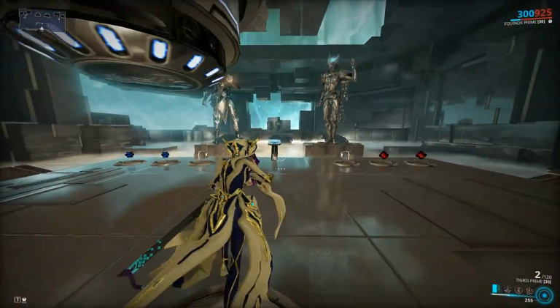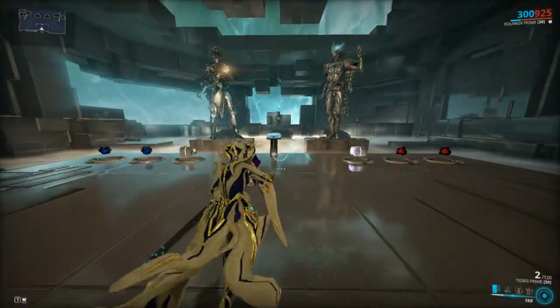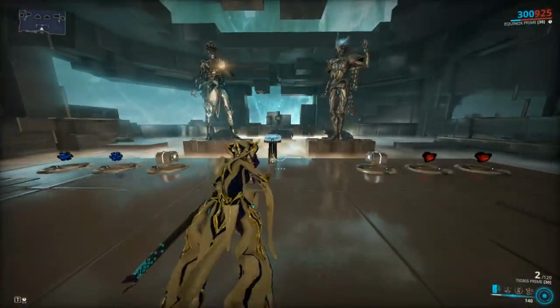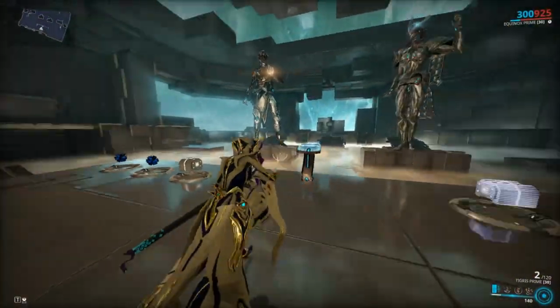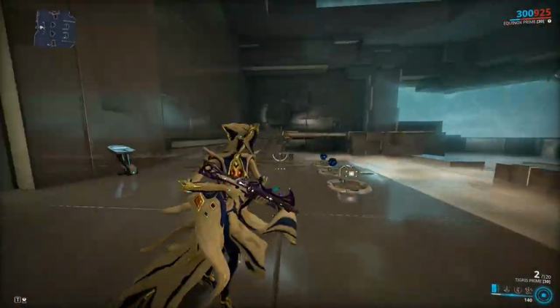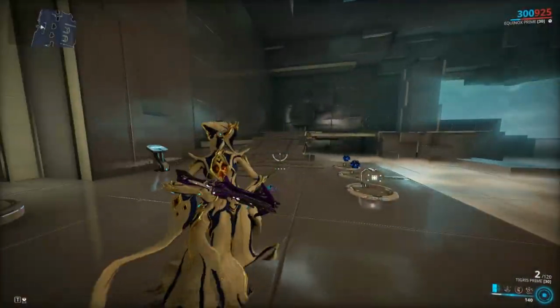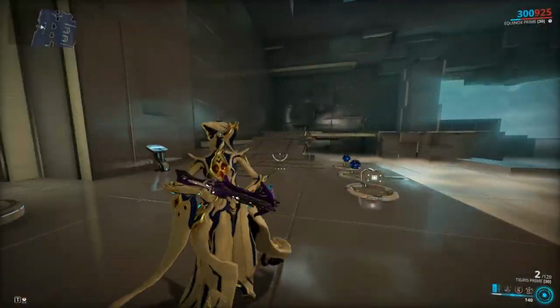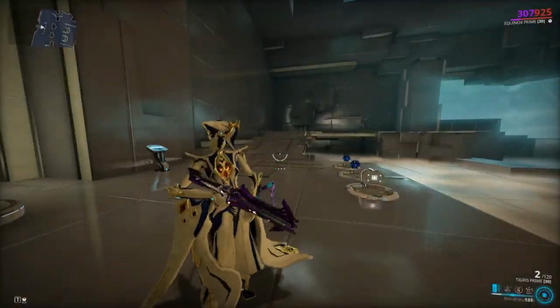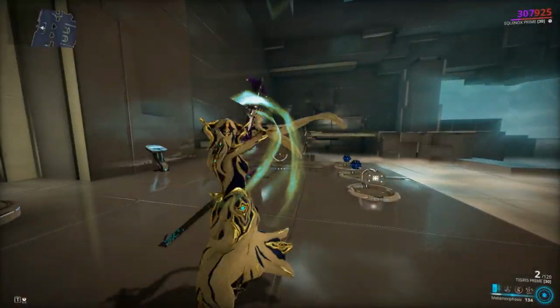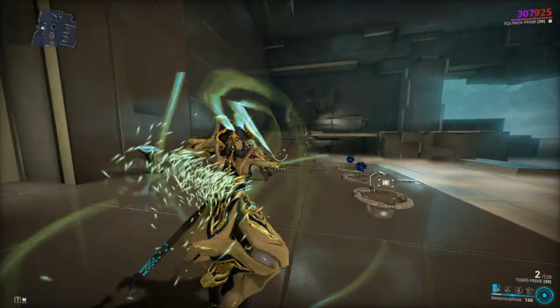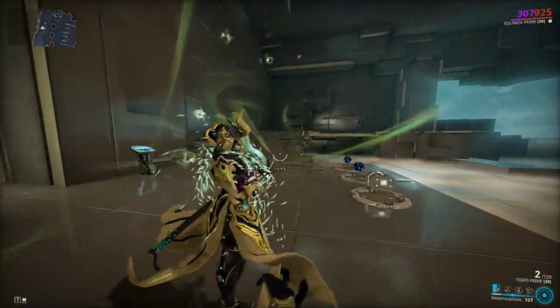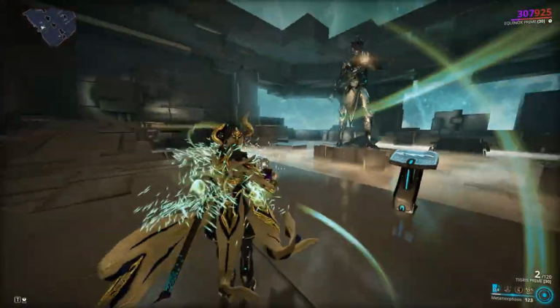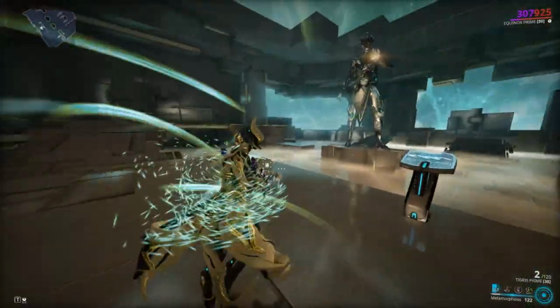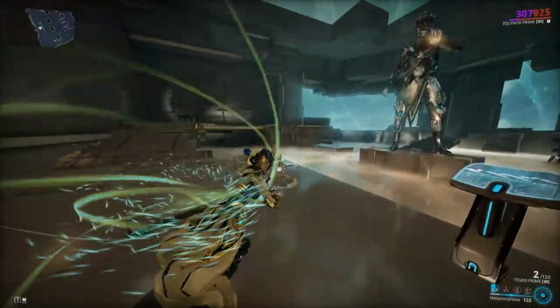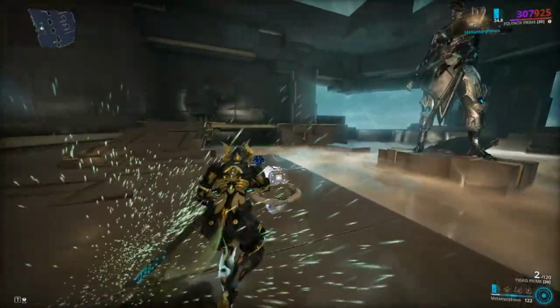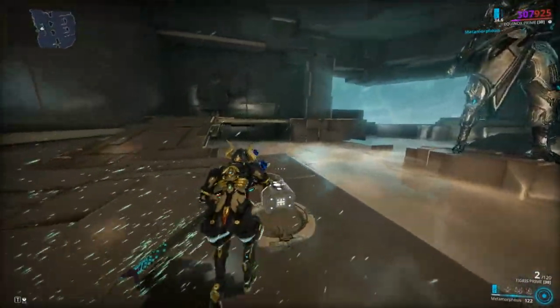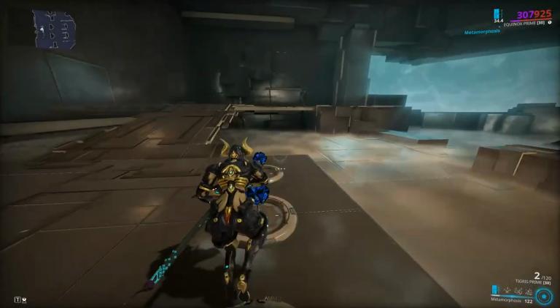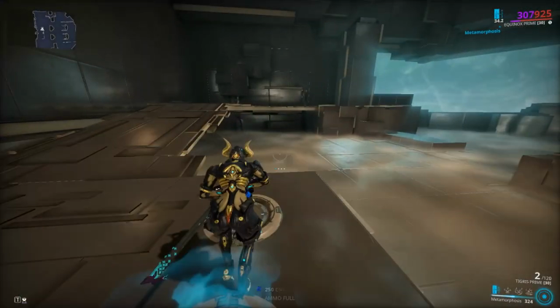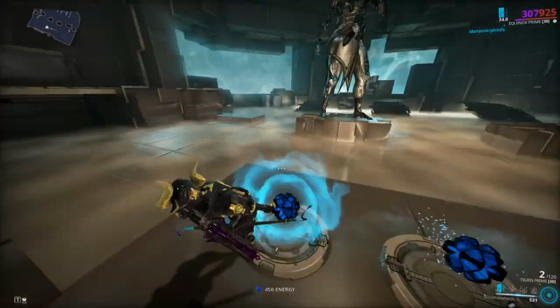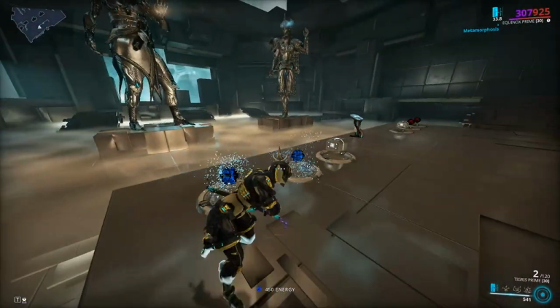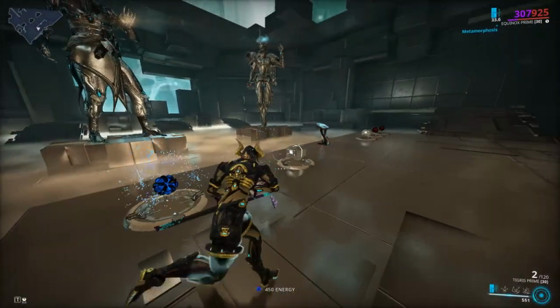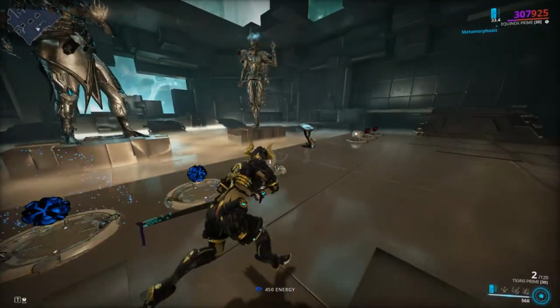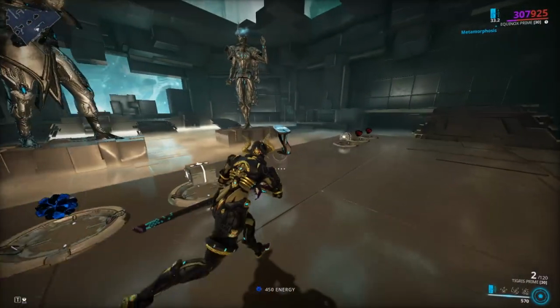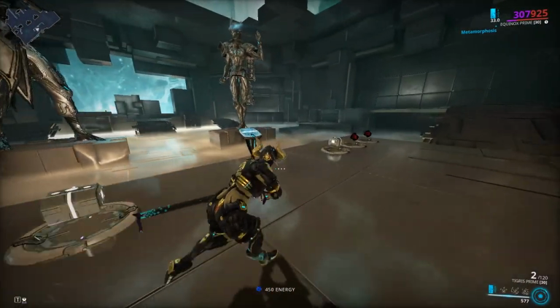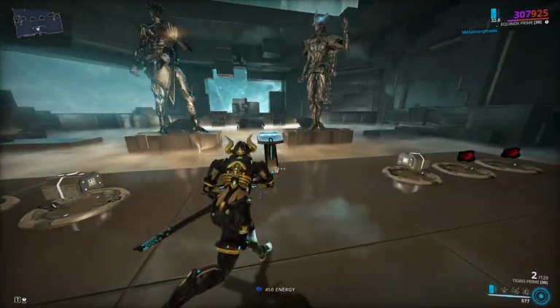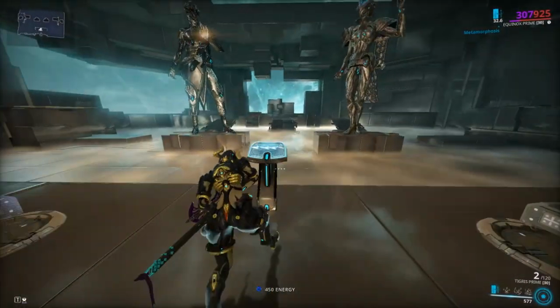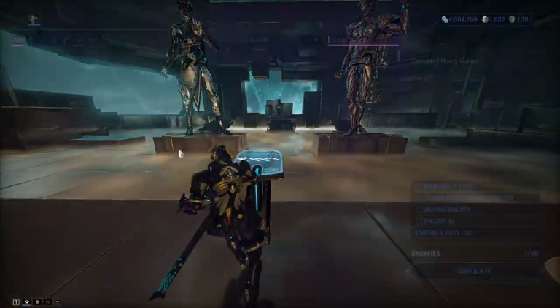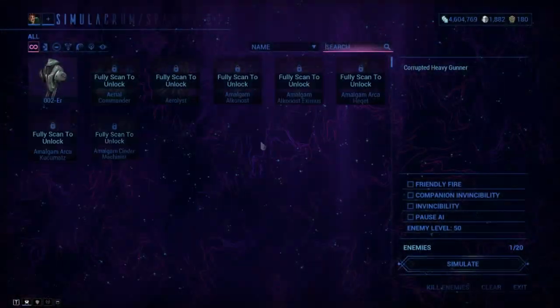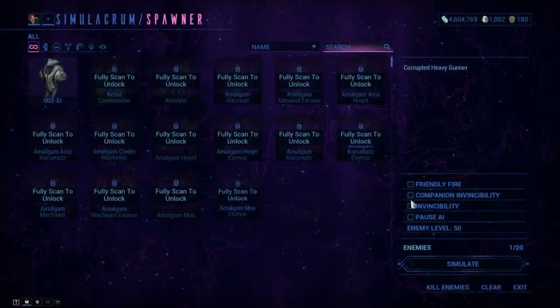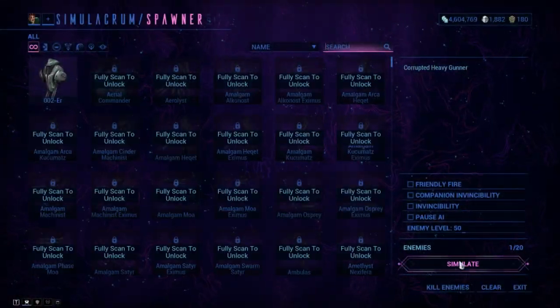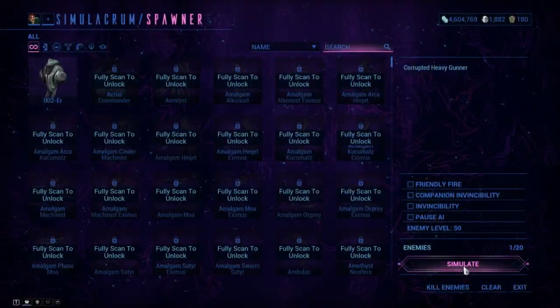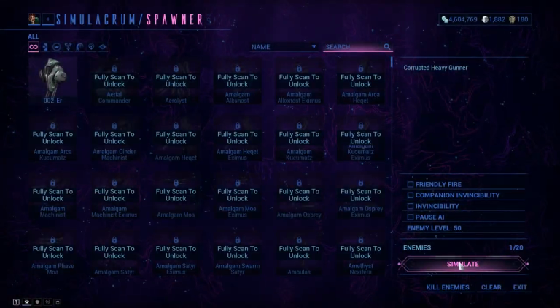We're going to switch to our night form by pressing the one key, collect some energy, and summon level 50 enemies.